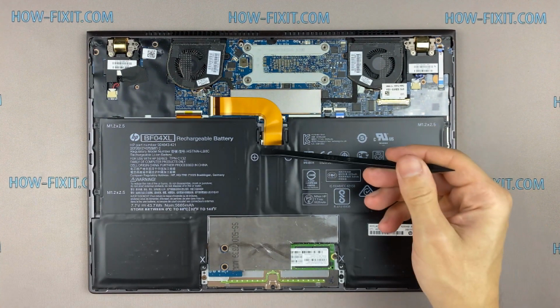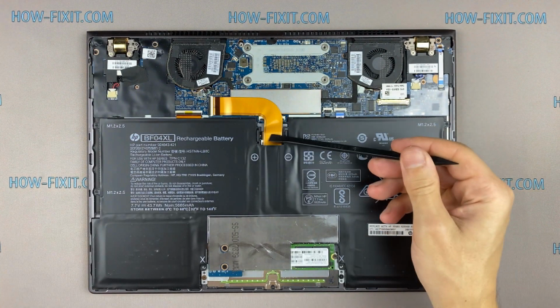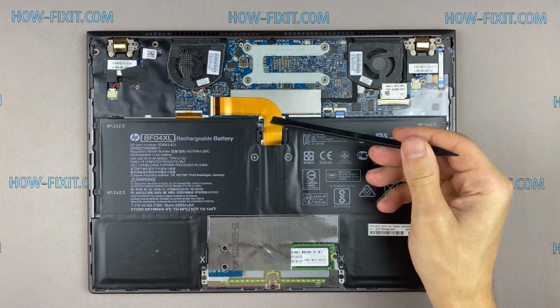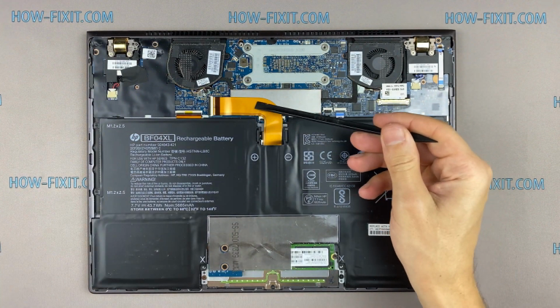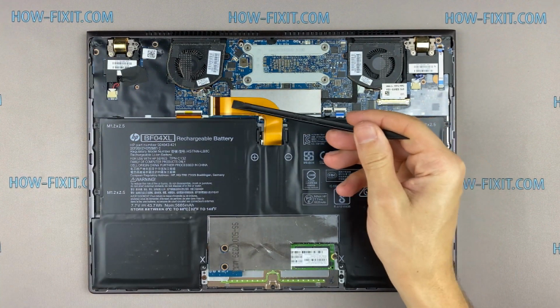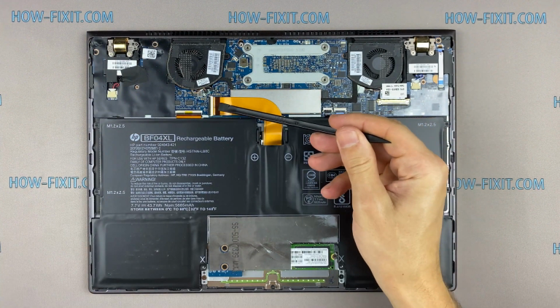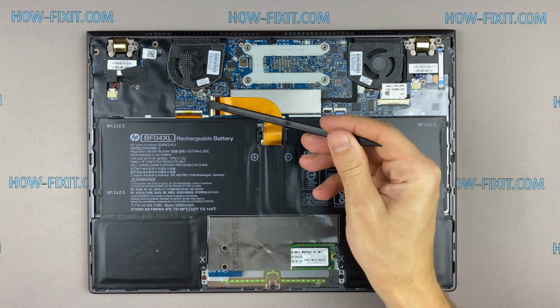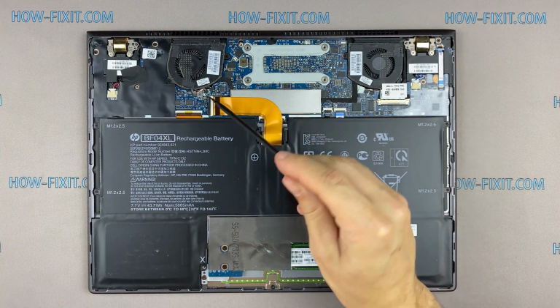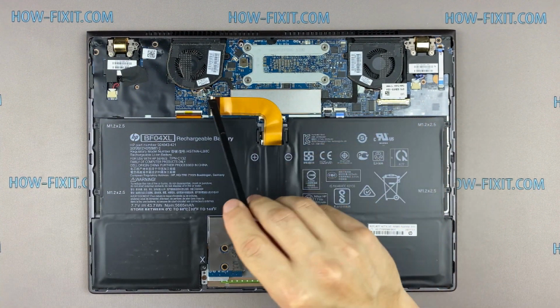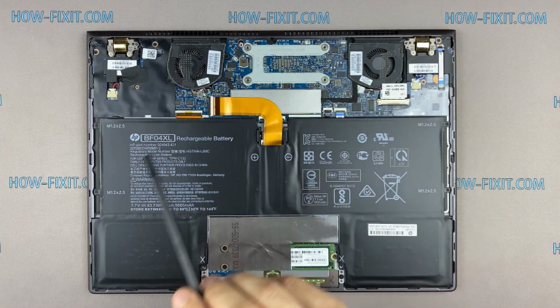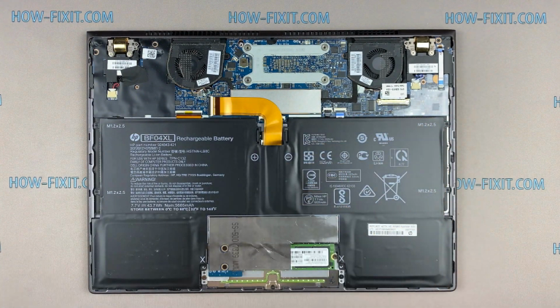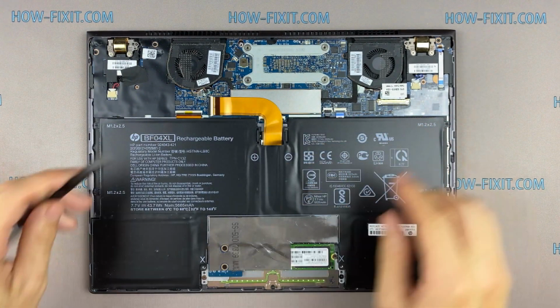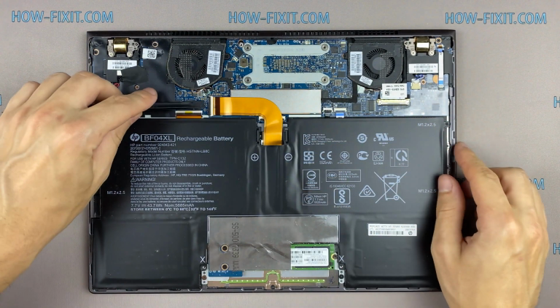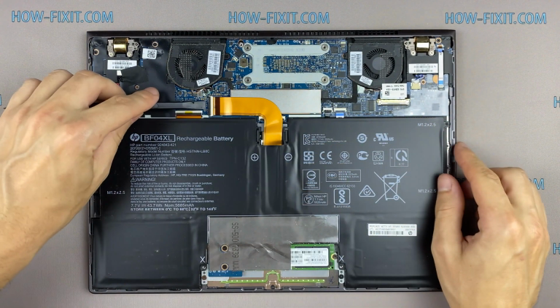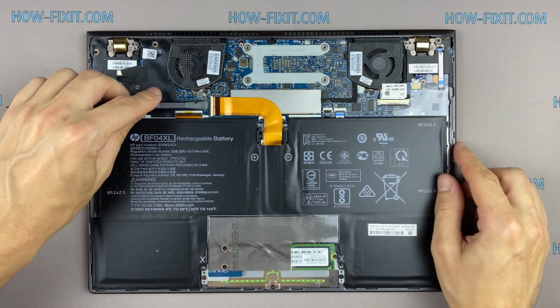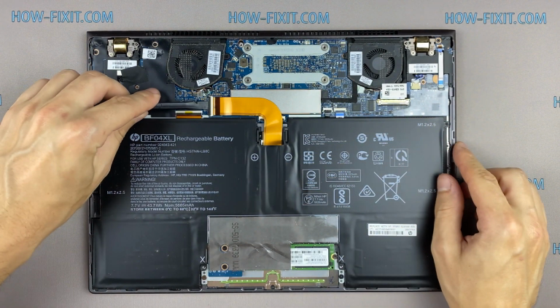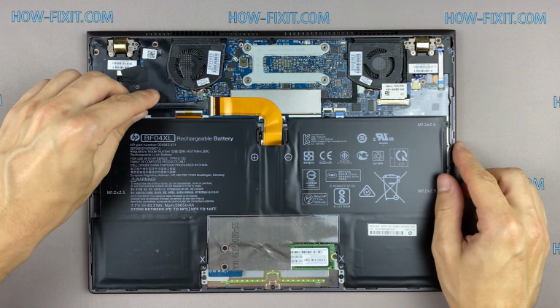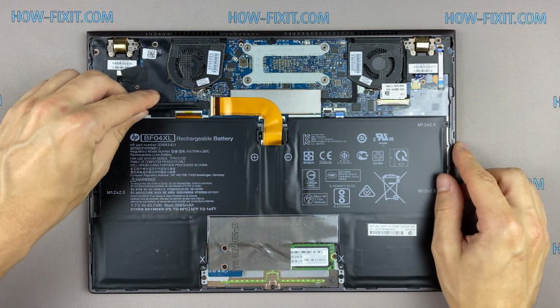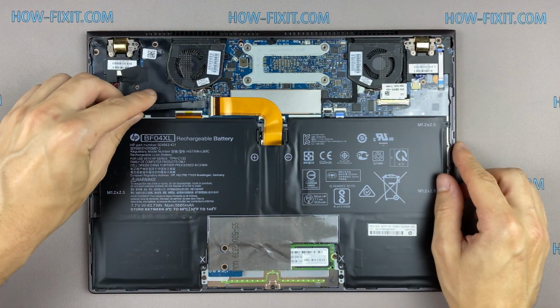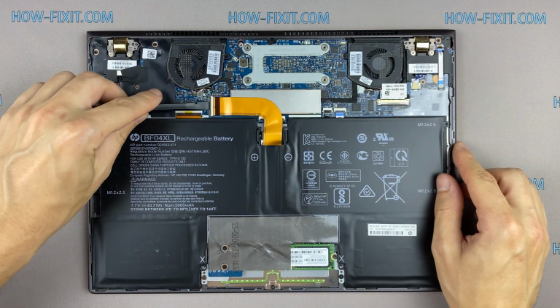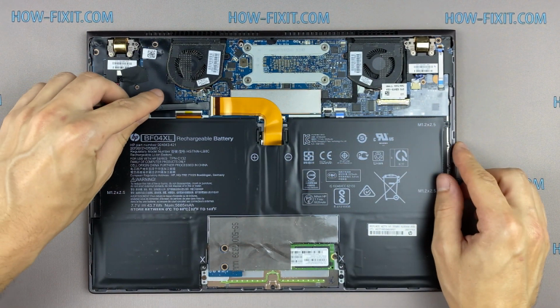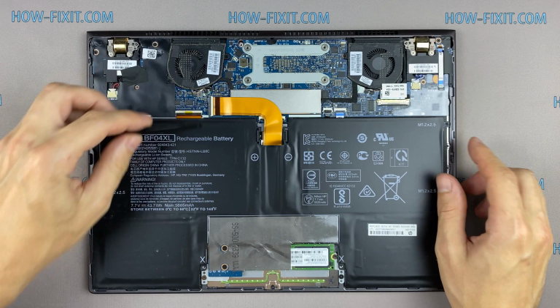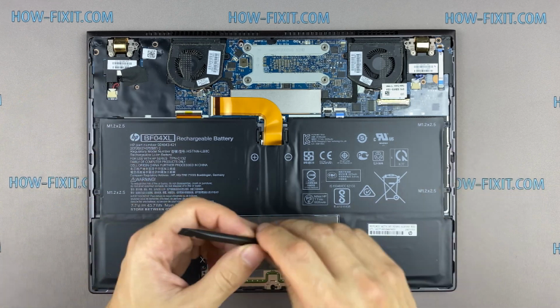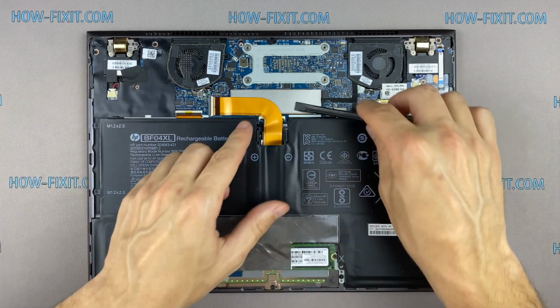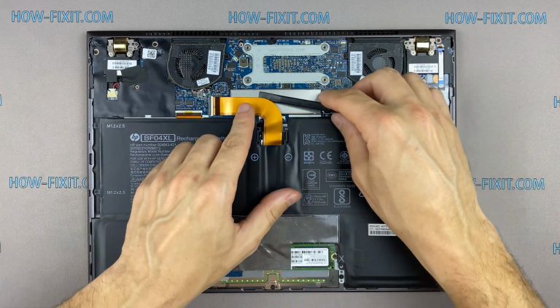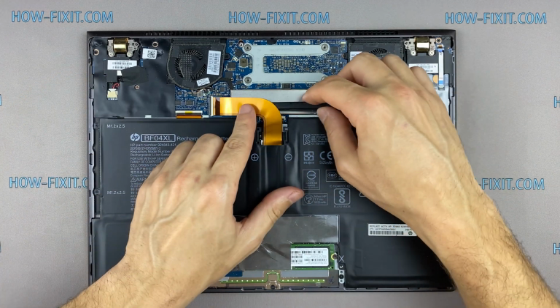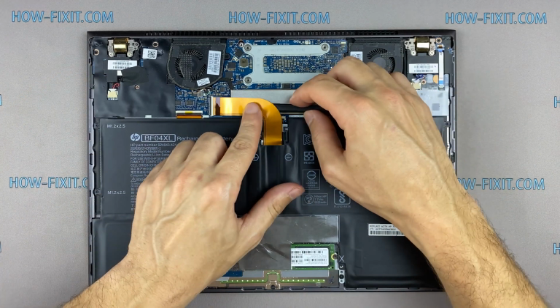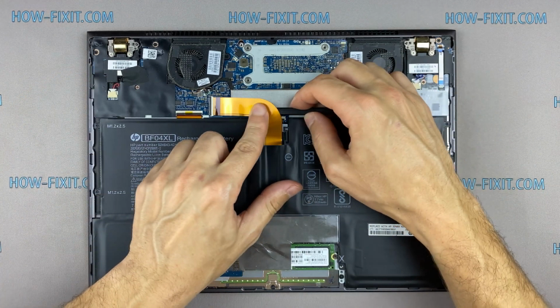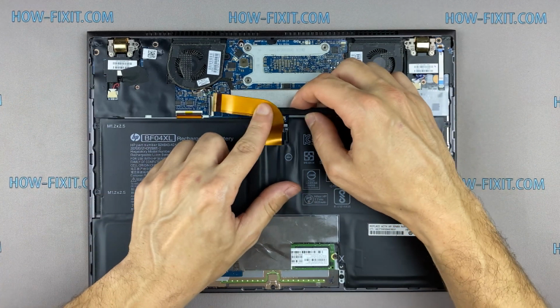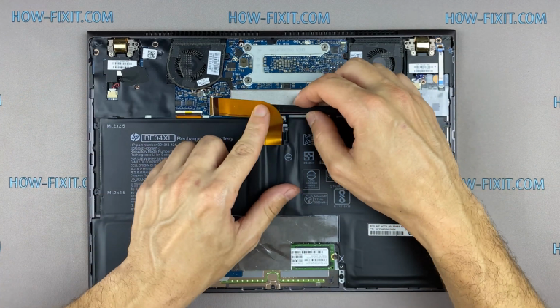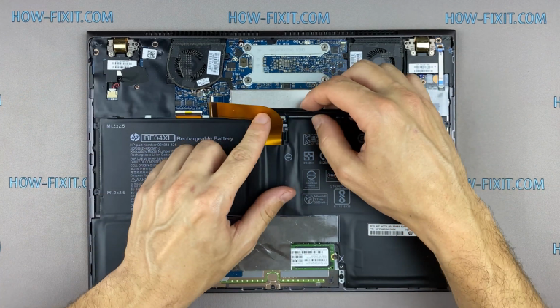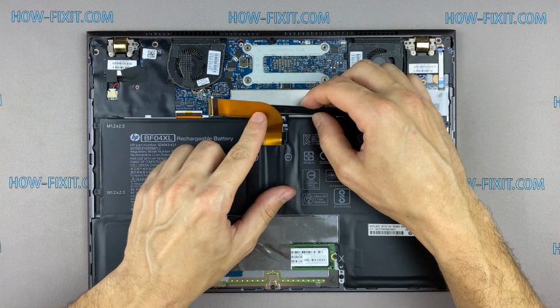Disconnect the battery cable from the motherboard.